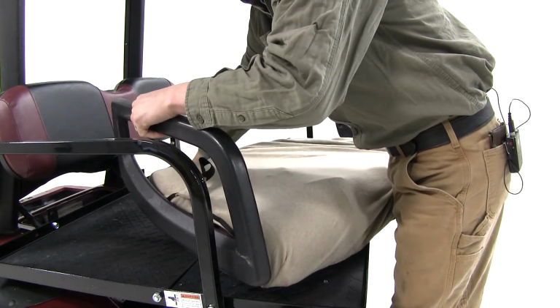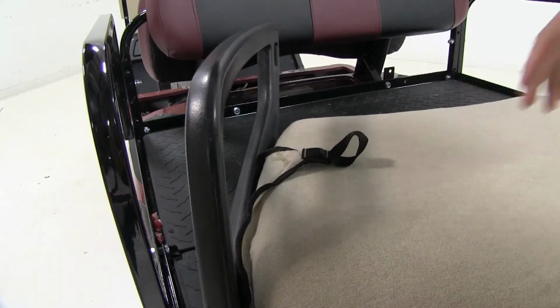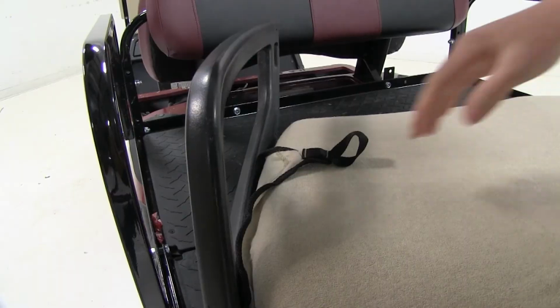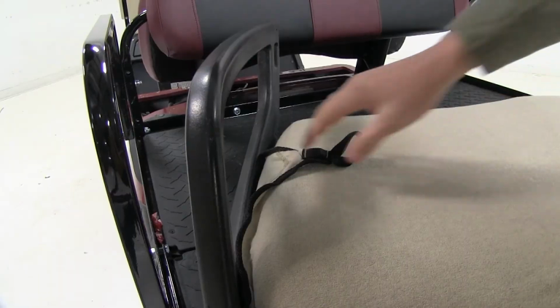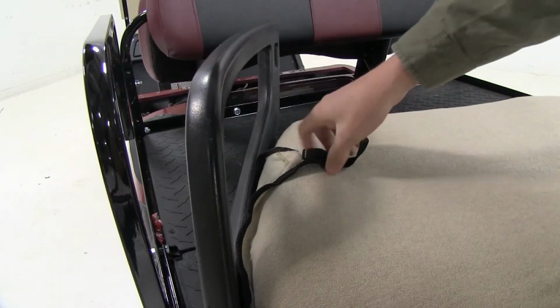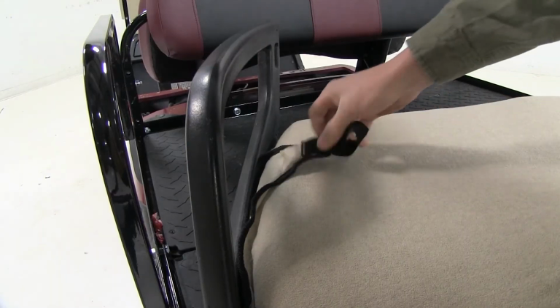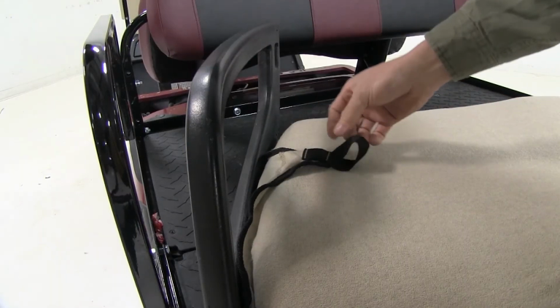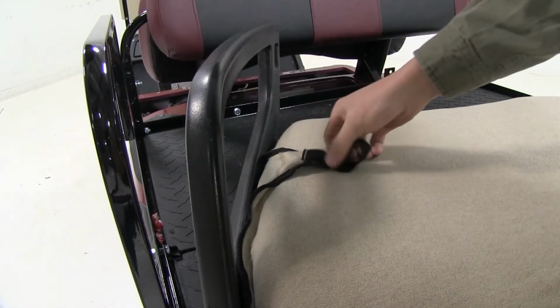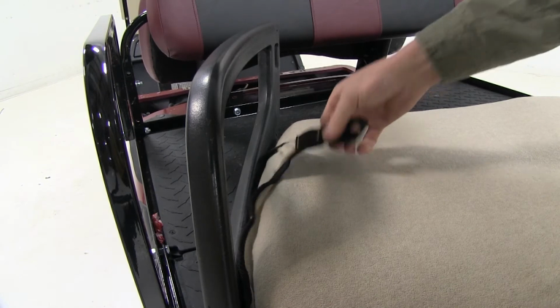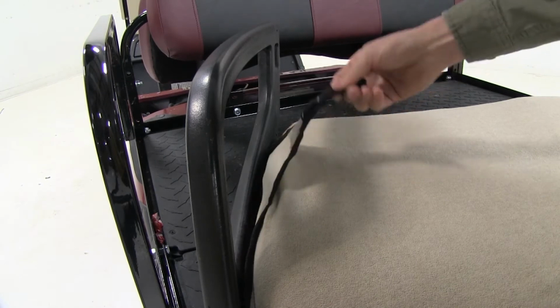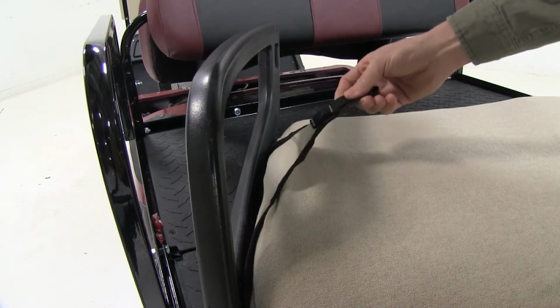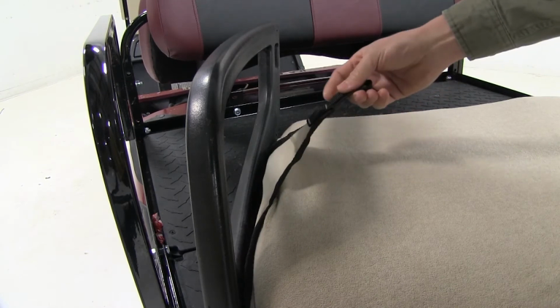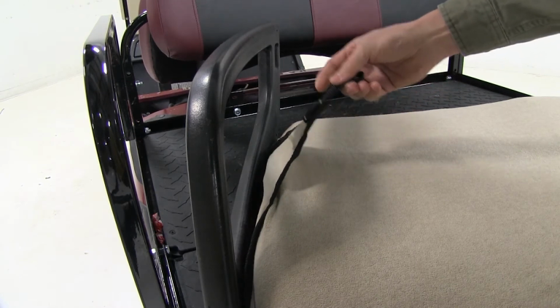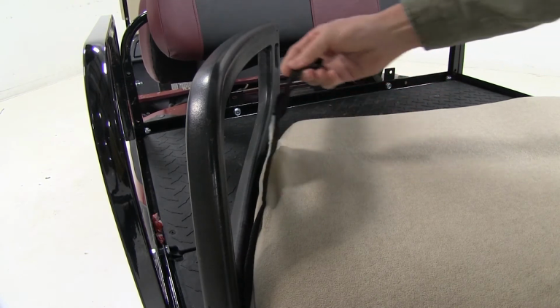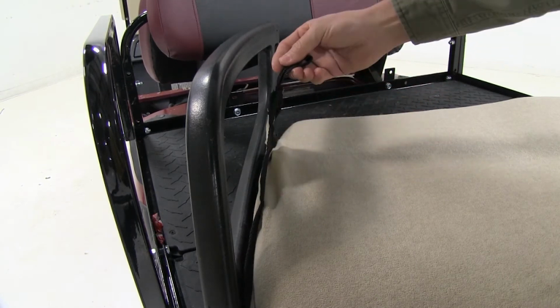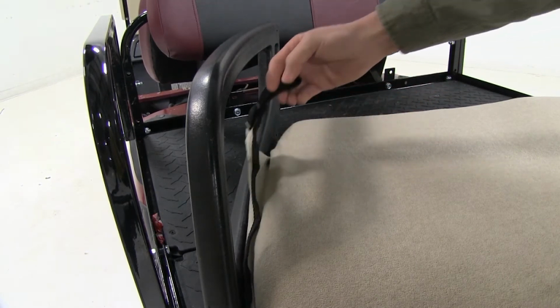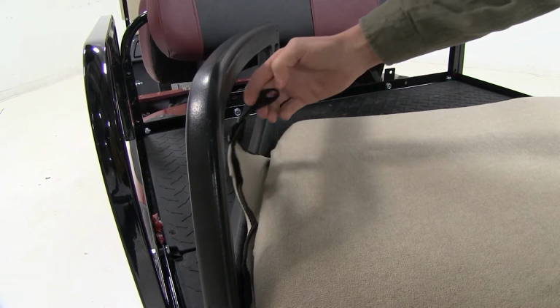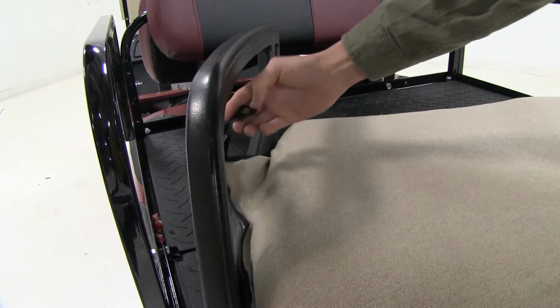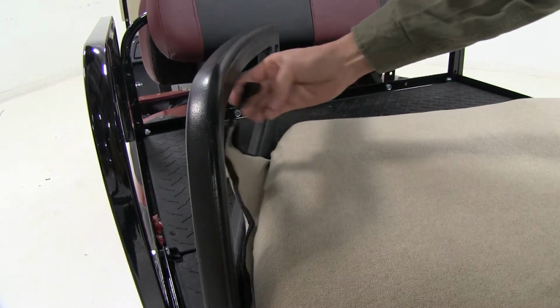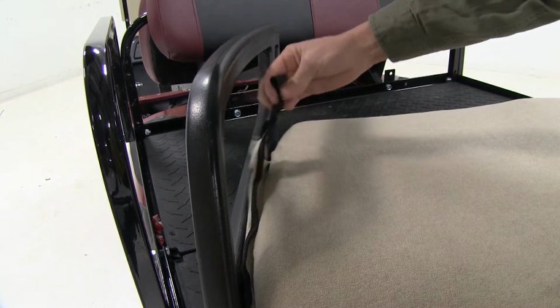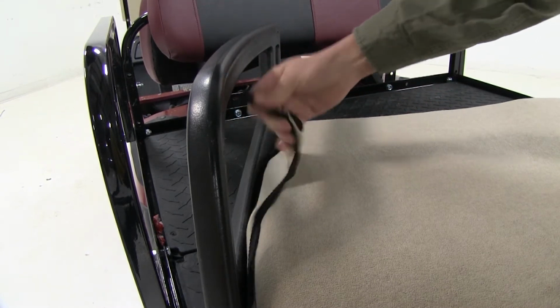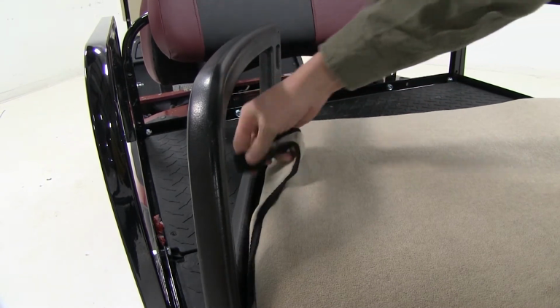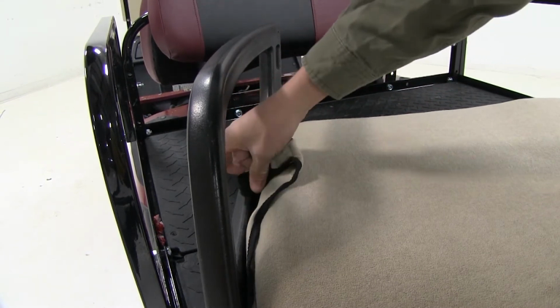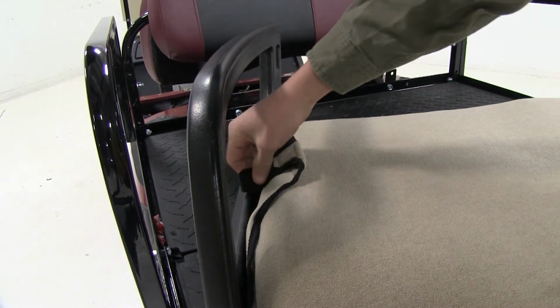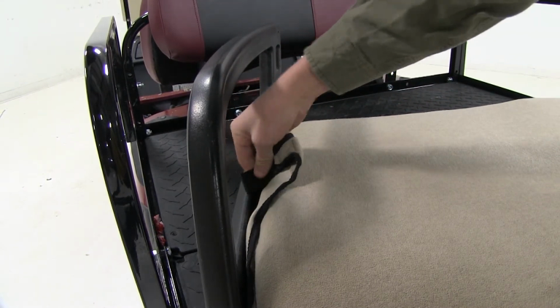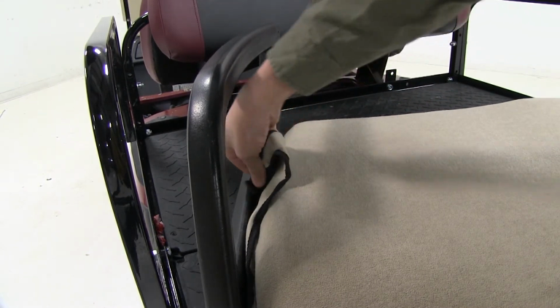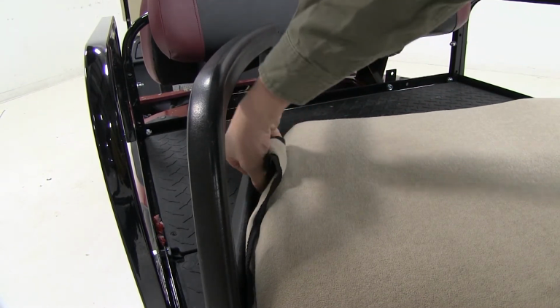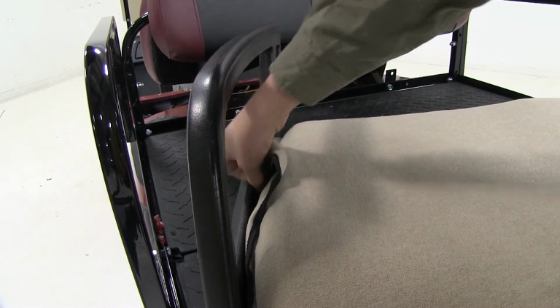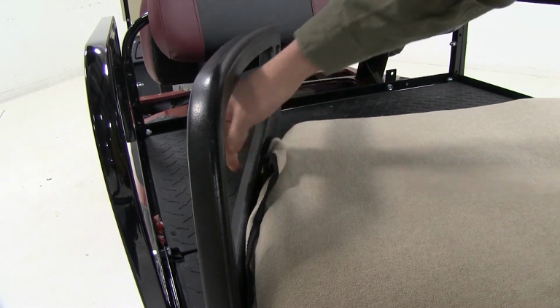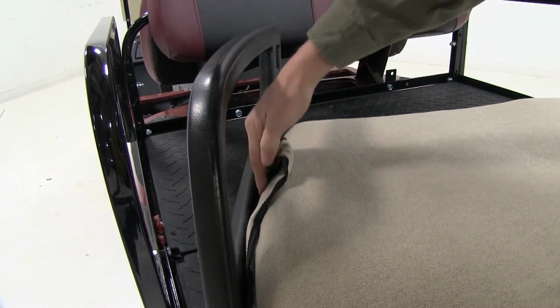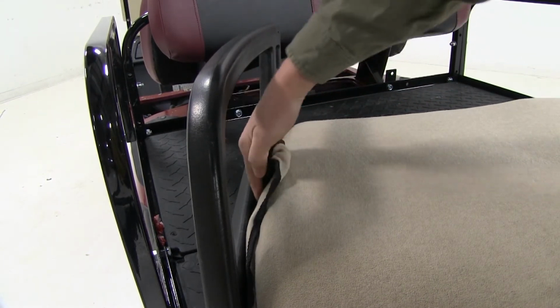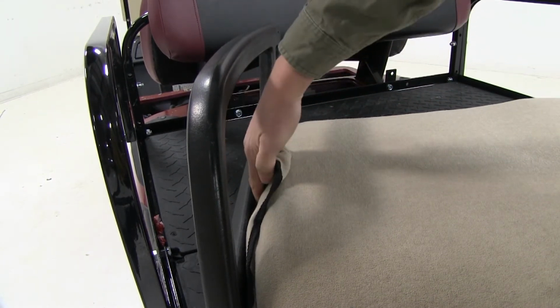Now we want to be sure to tuck in our tabs on the sides of our seat, that way we can access them from underneath.